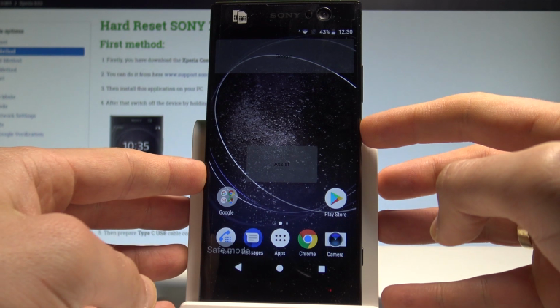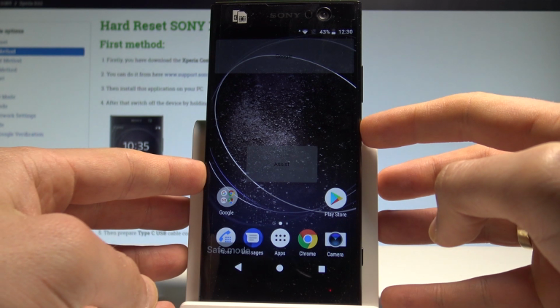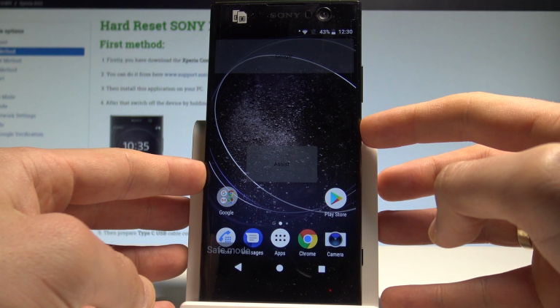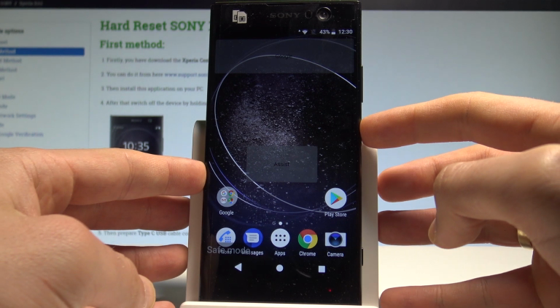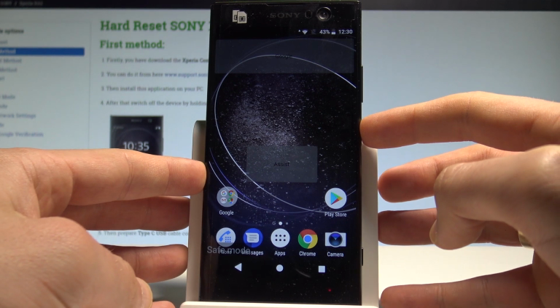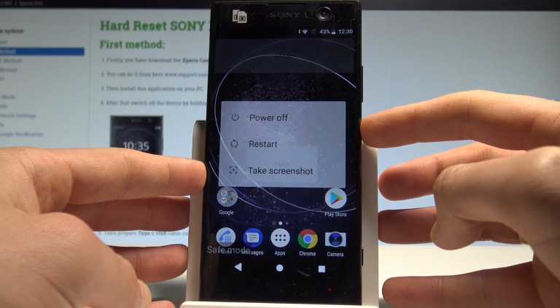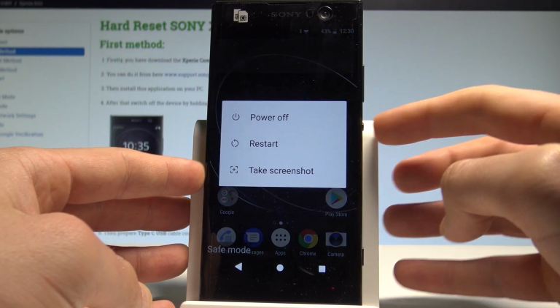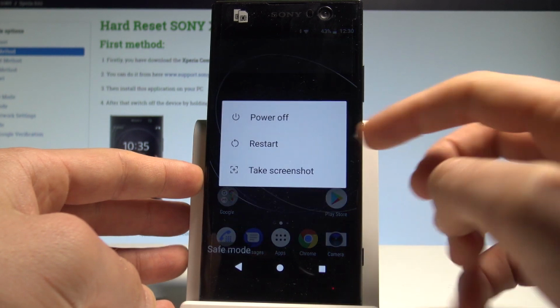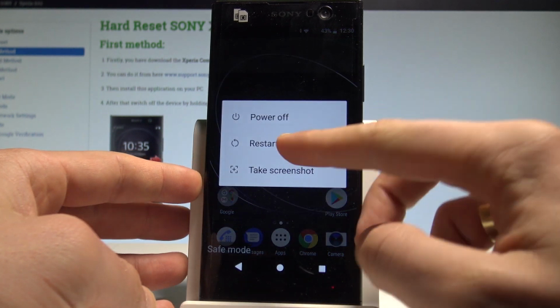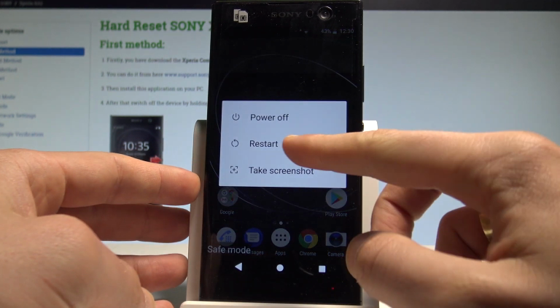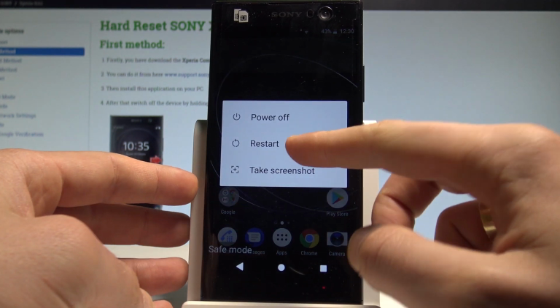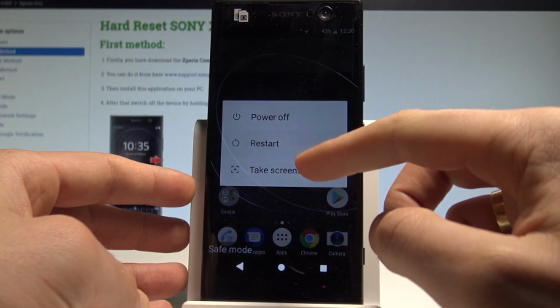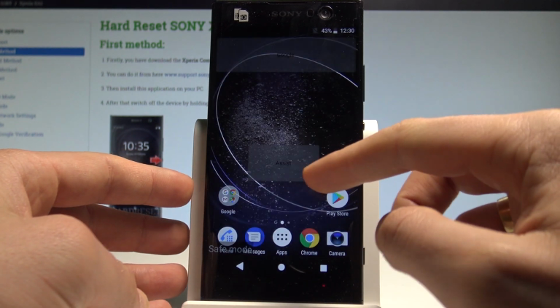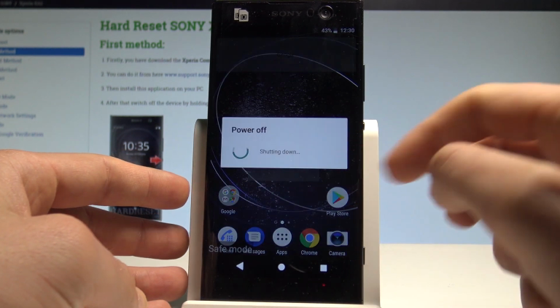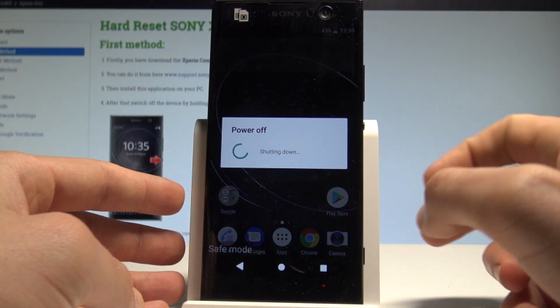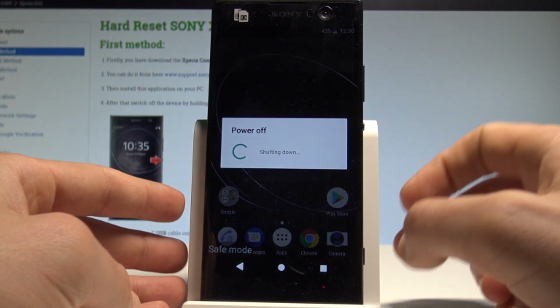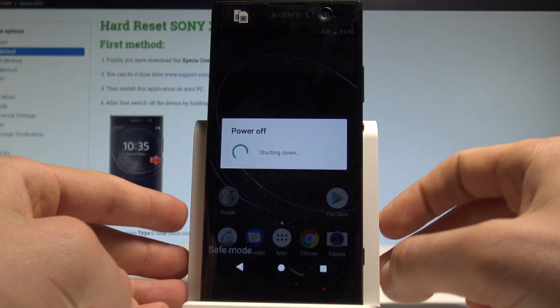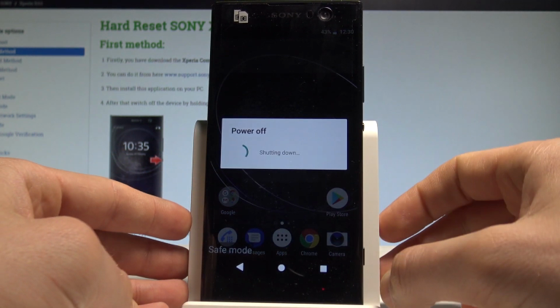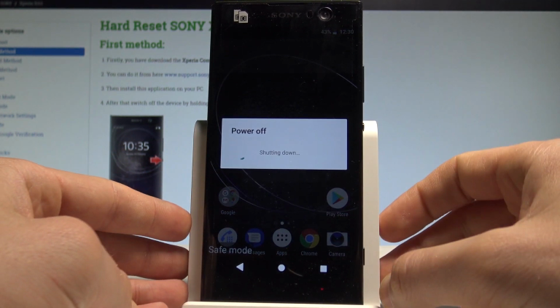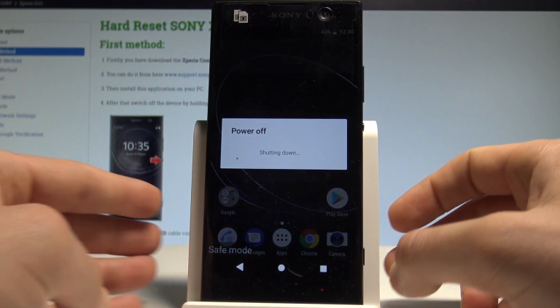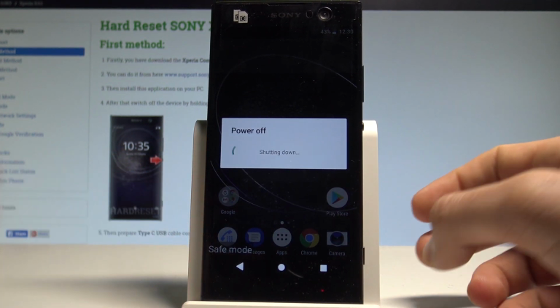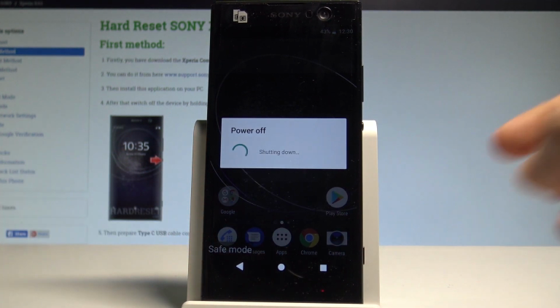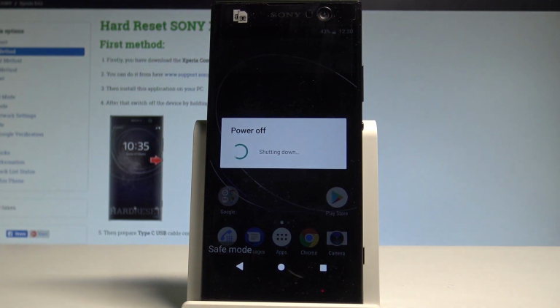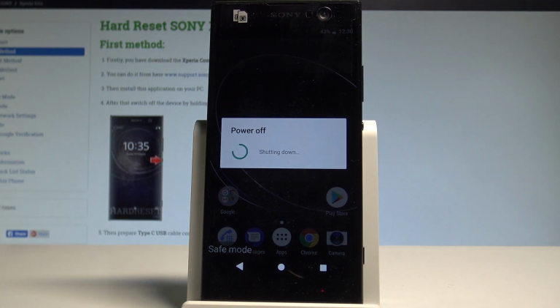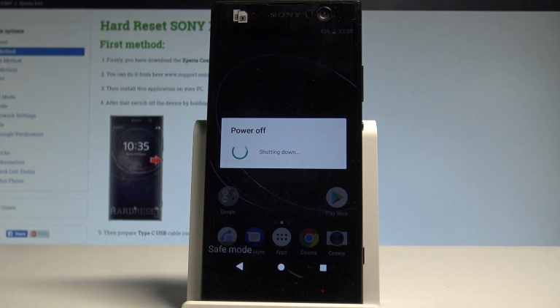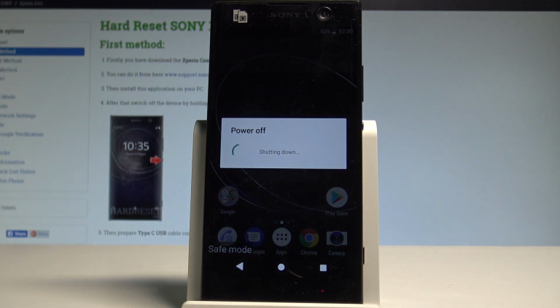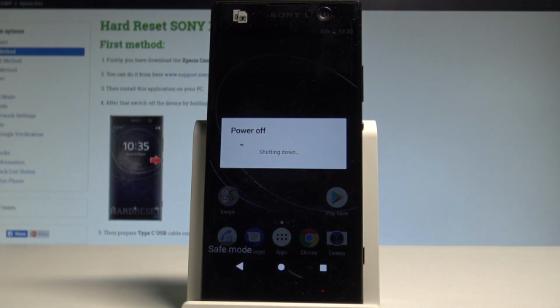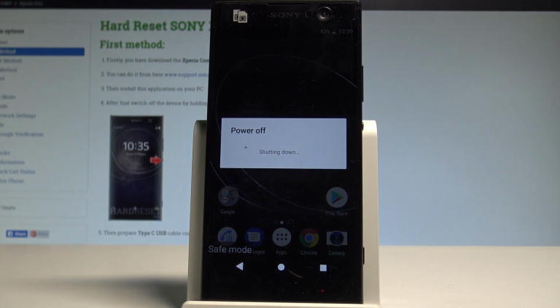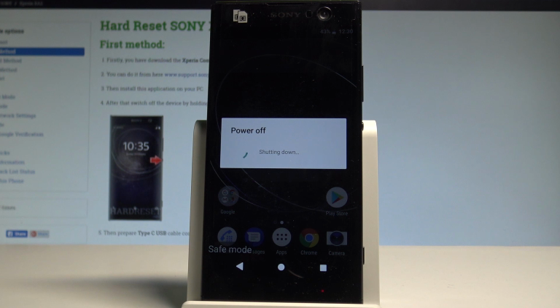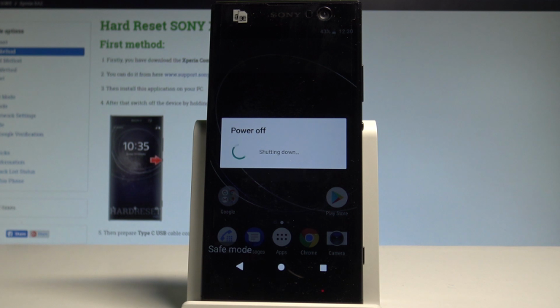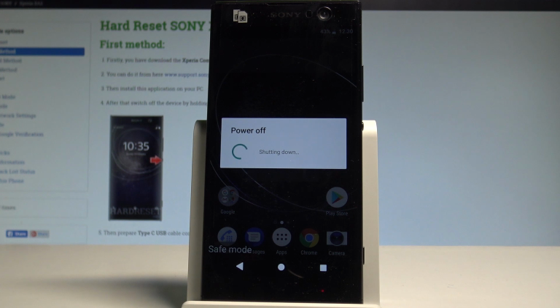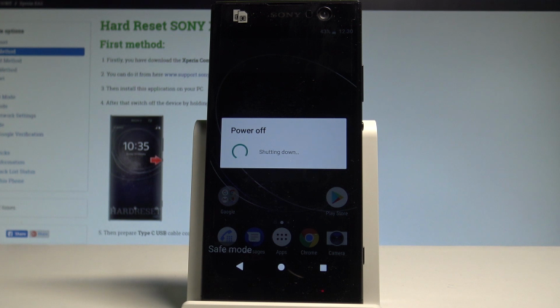Let's choose restart and wait until the phone boots into a normal mode.